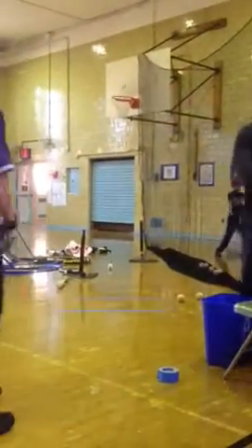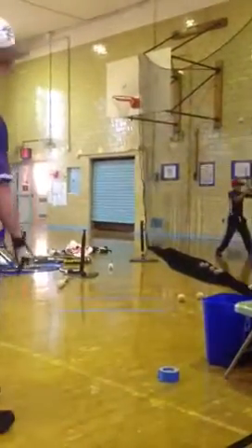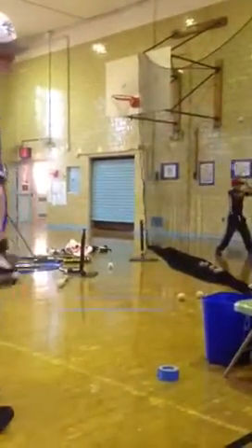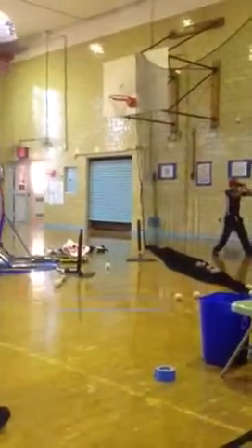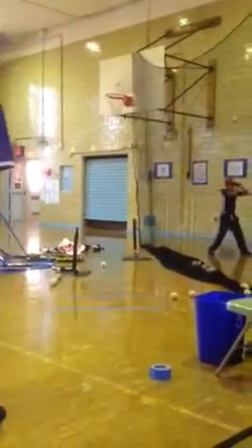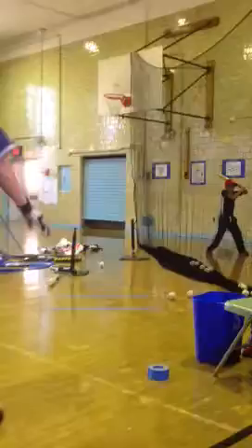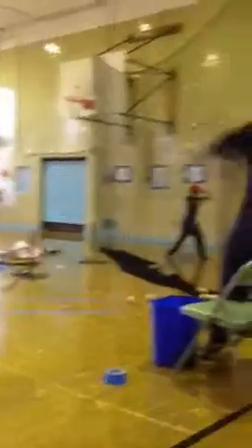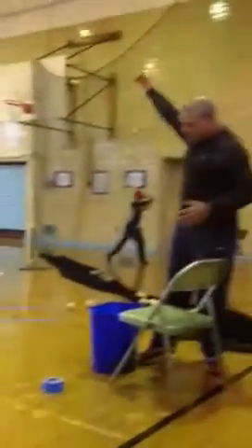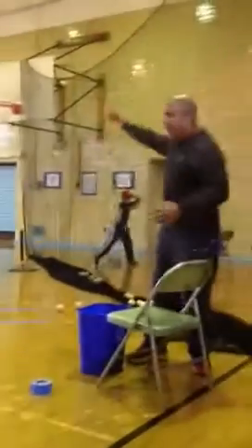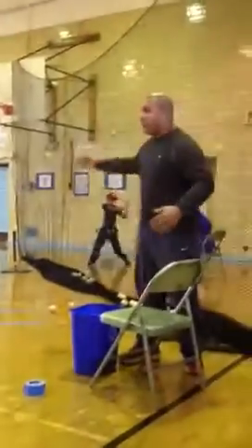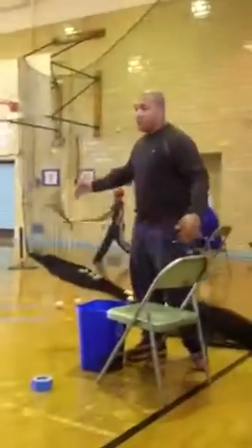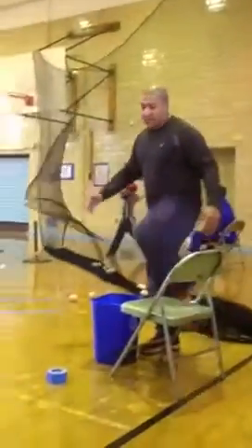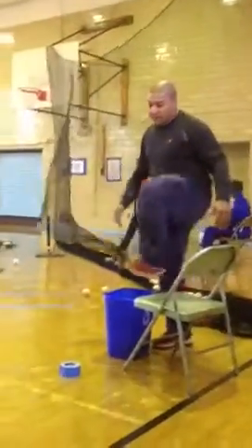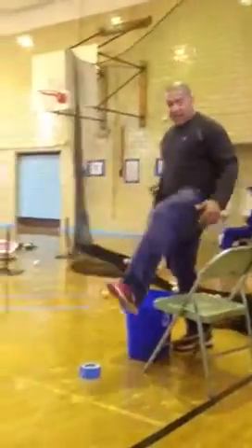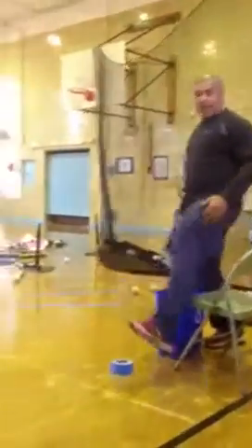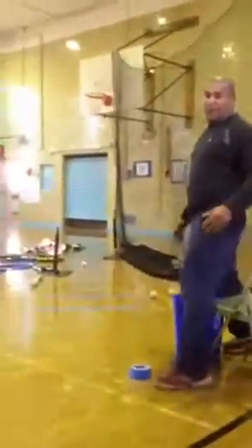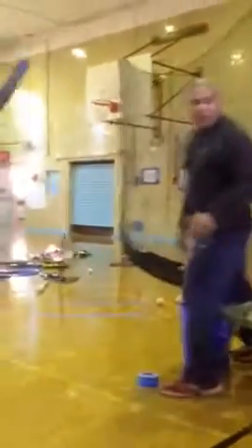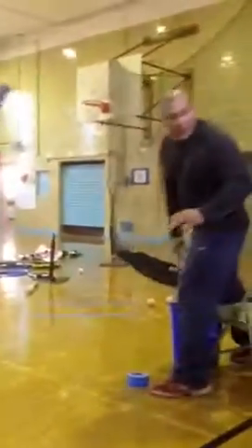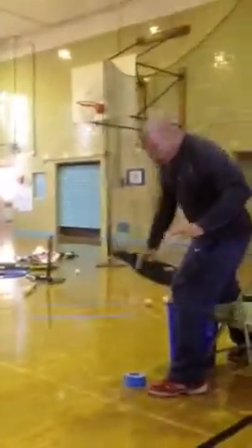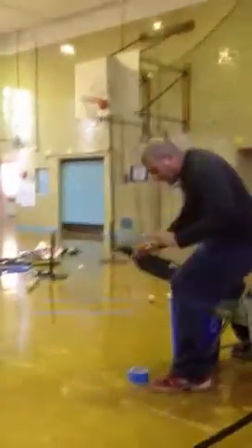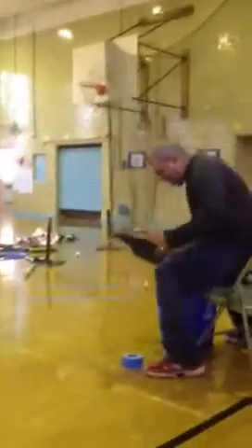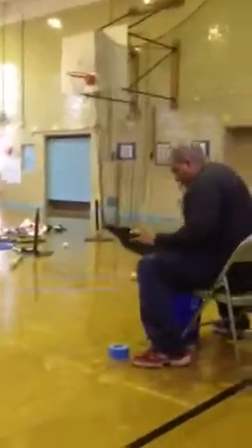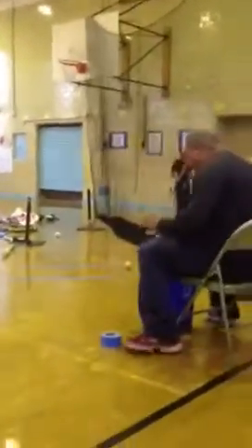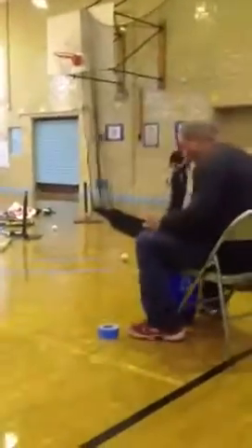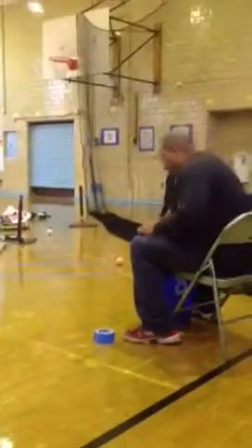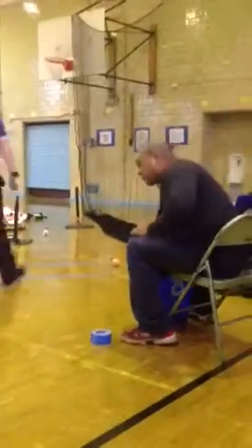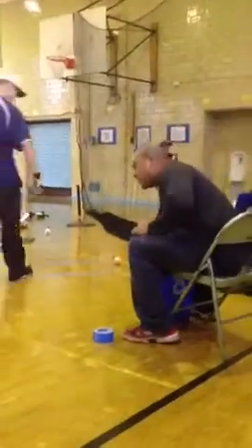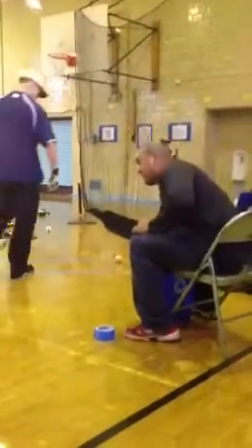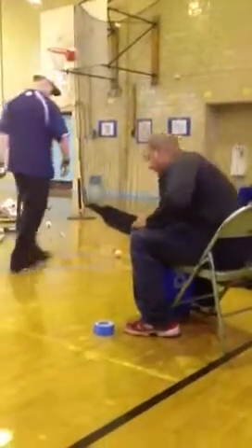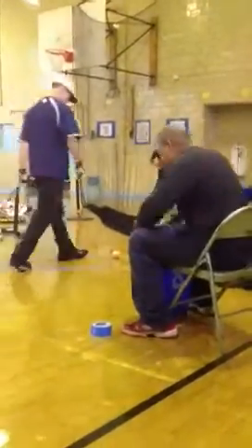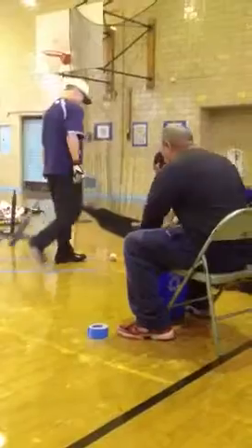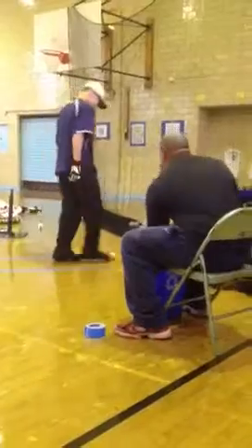Let it come into your zone and smack it real quick. Even if you don't think about having the perfect swing, man, just like that.